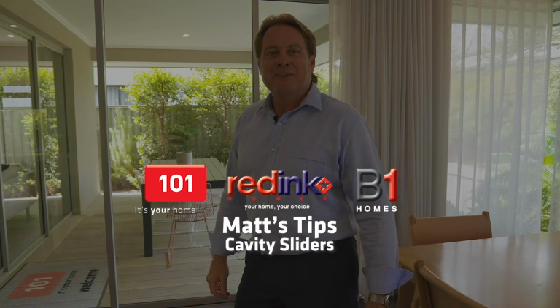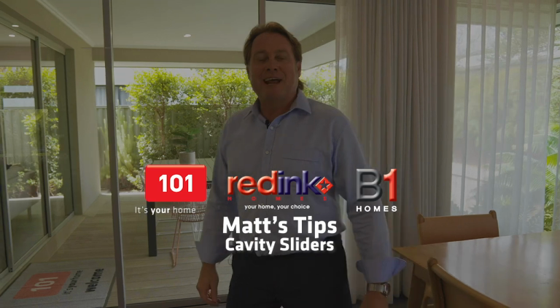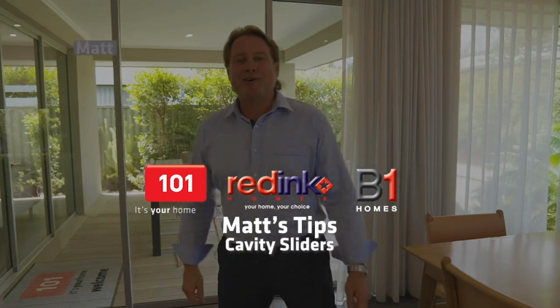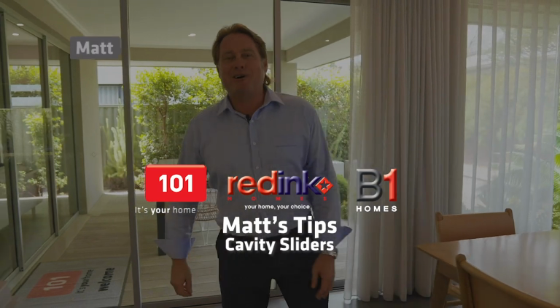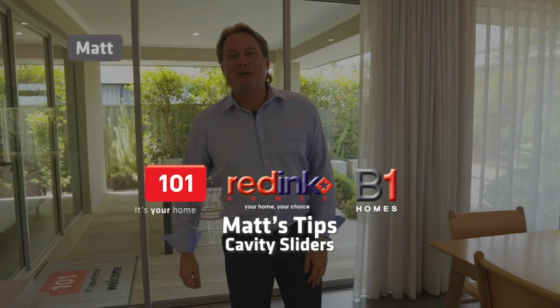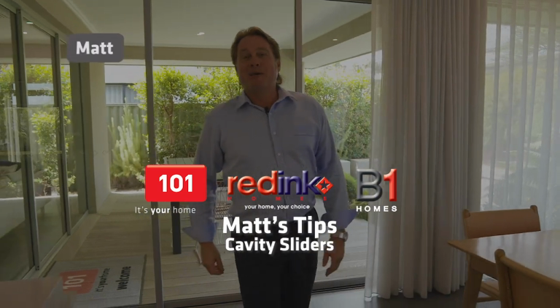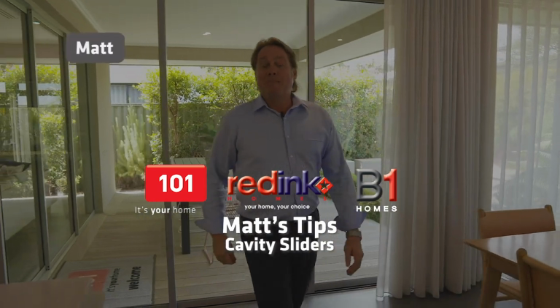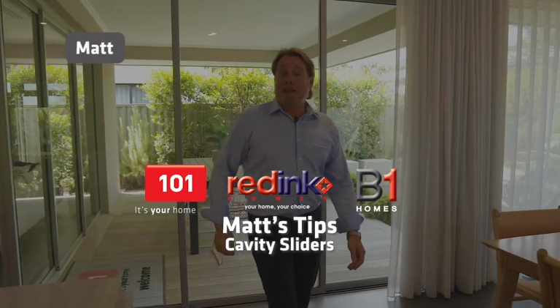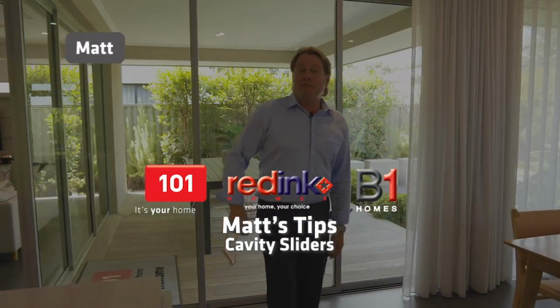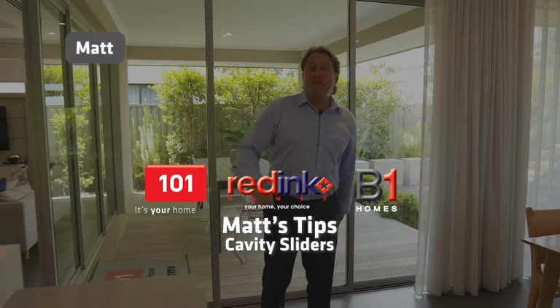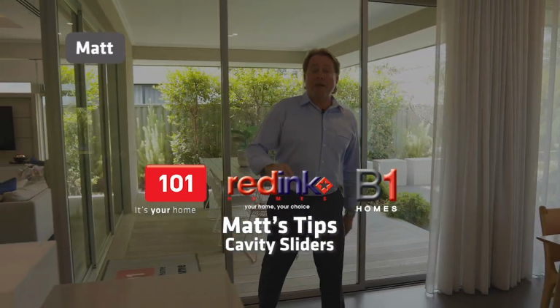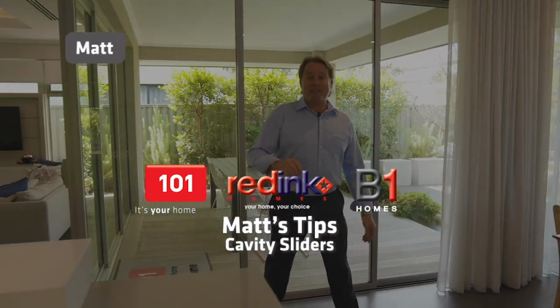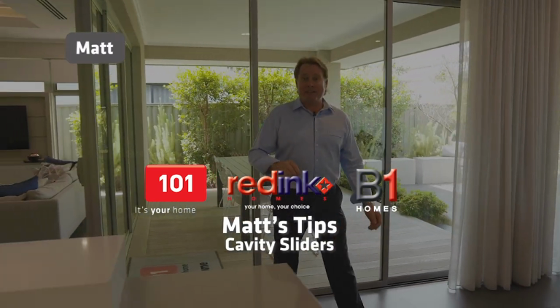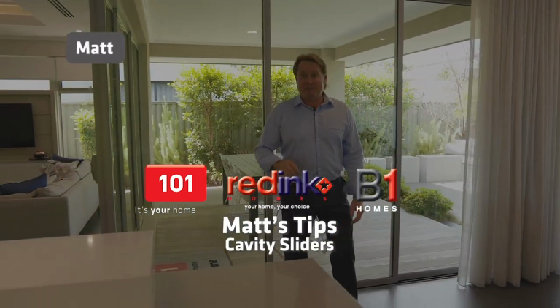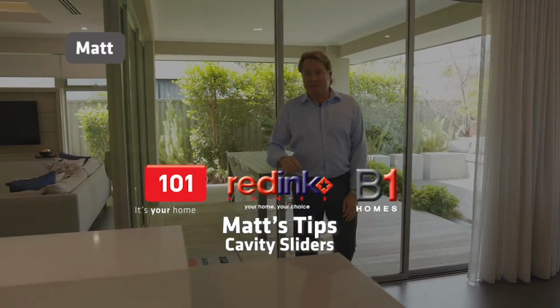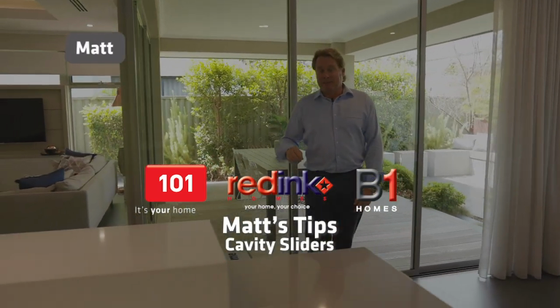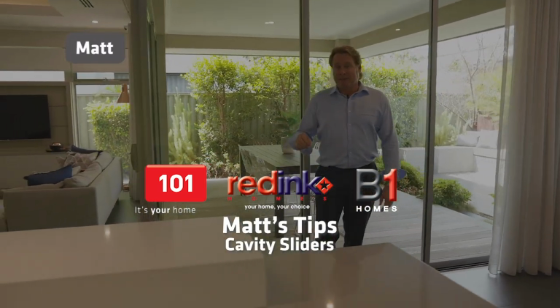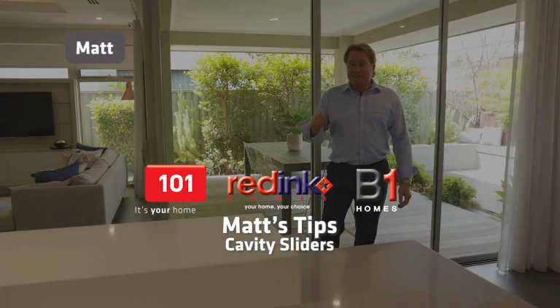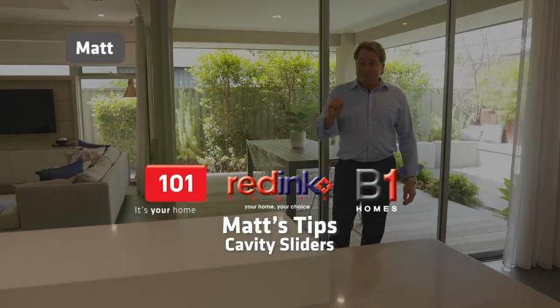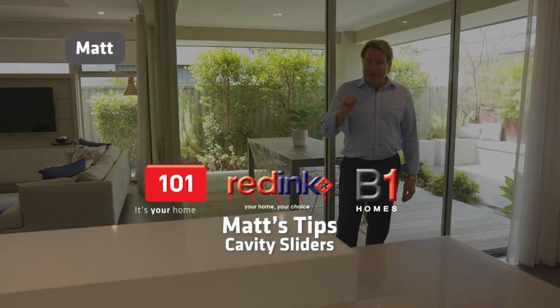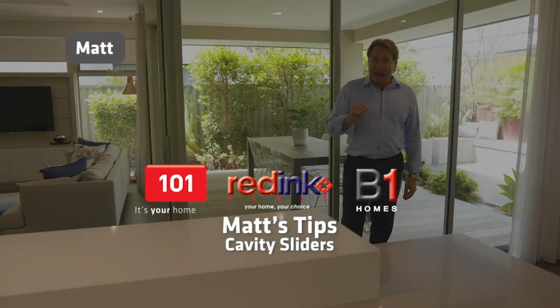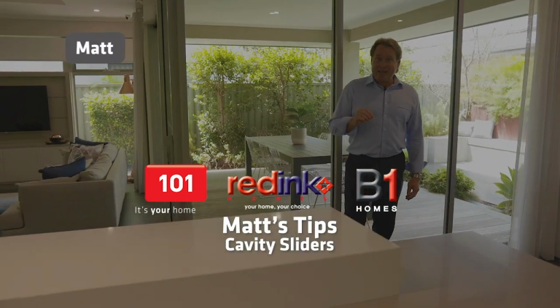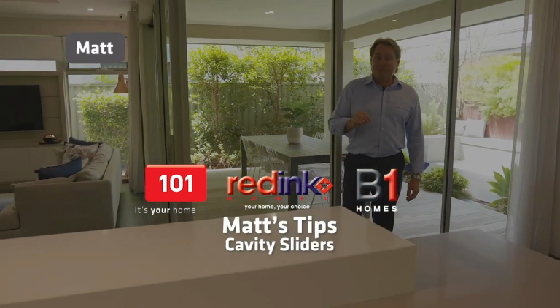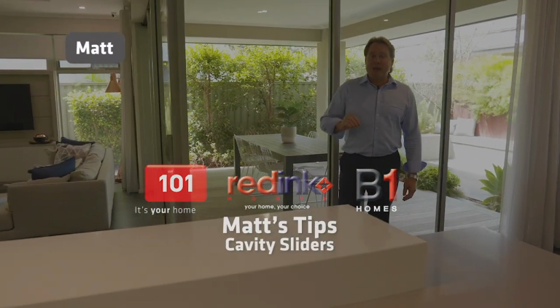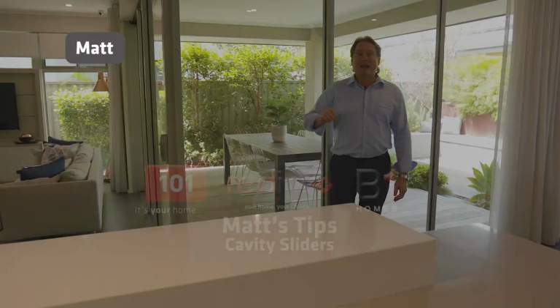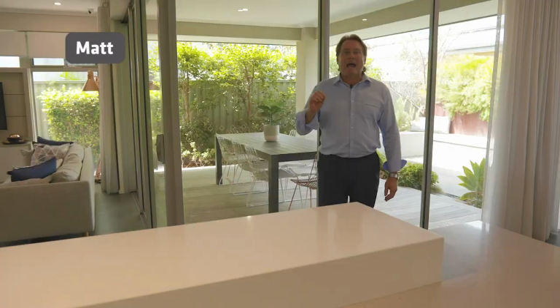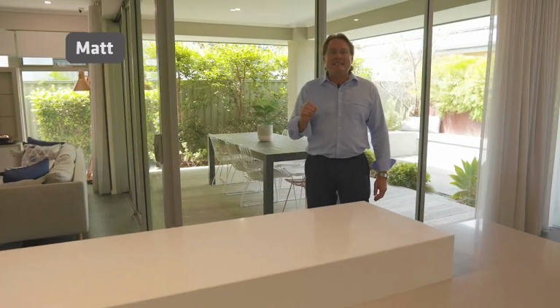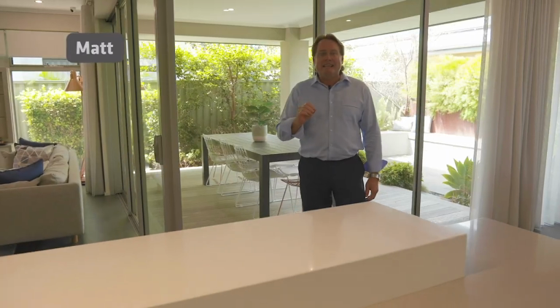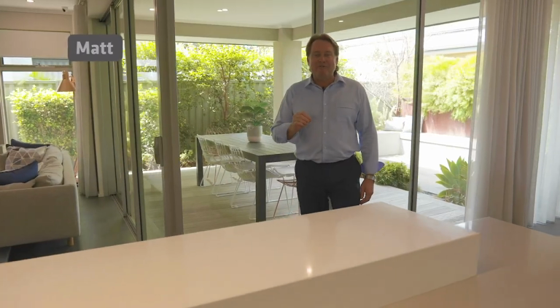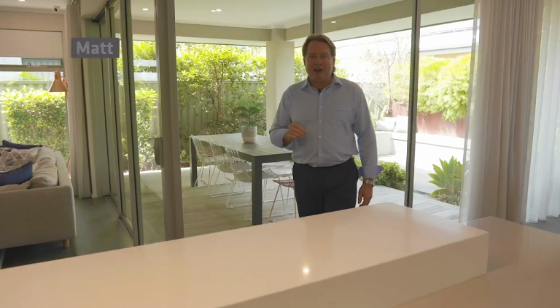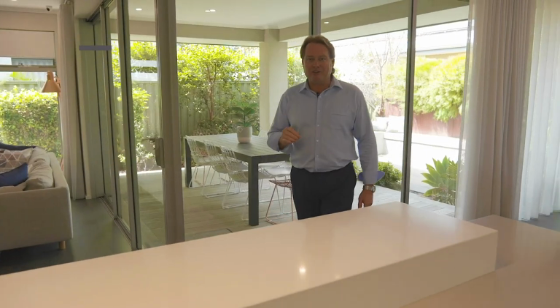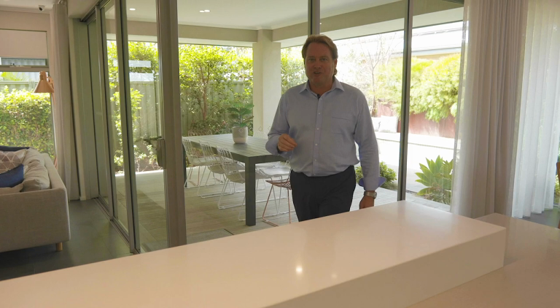G'day guys, Matt here for another Matt's Tips. The tip today is about glazing innovation.